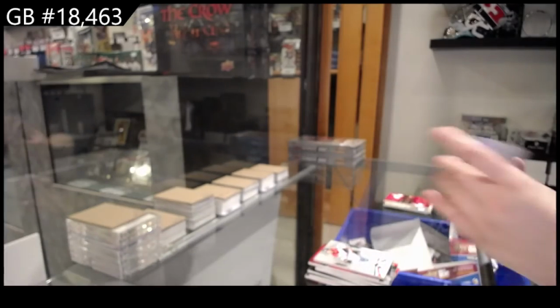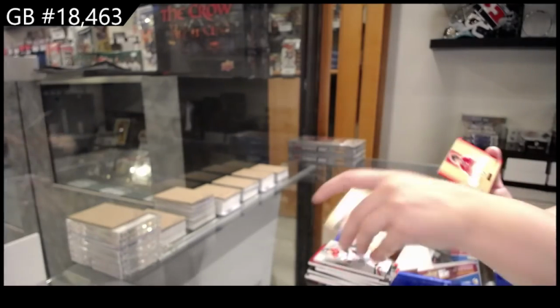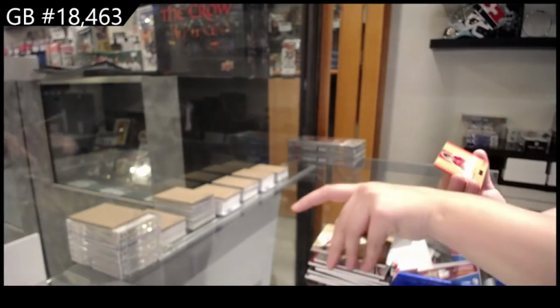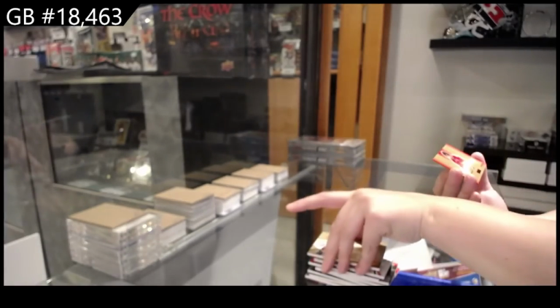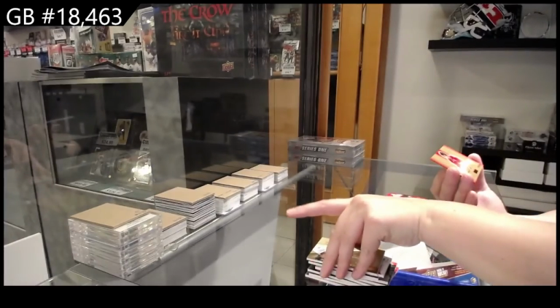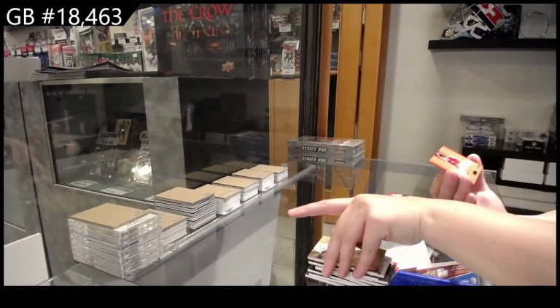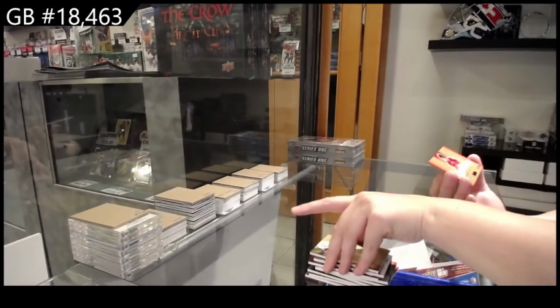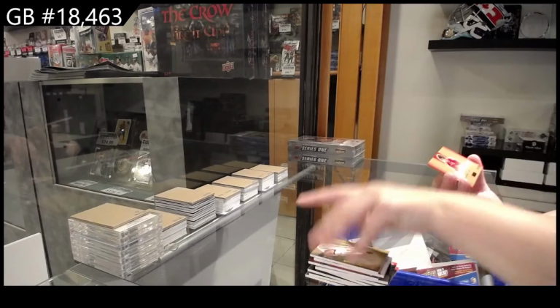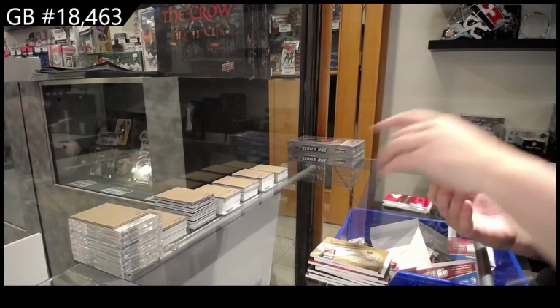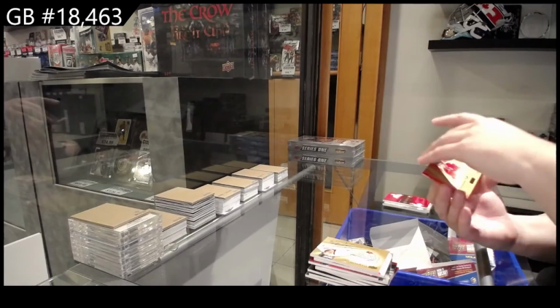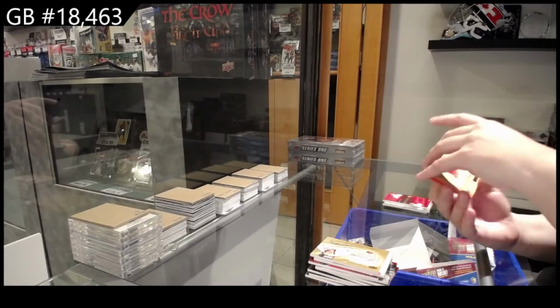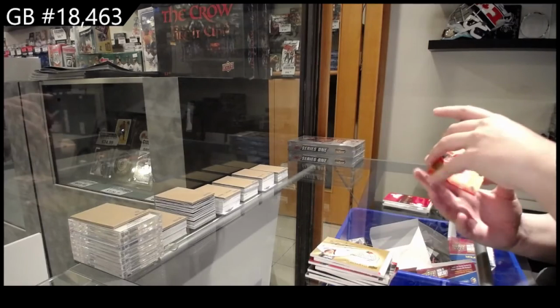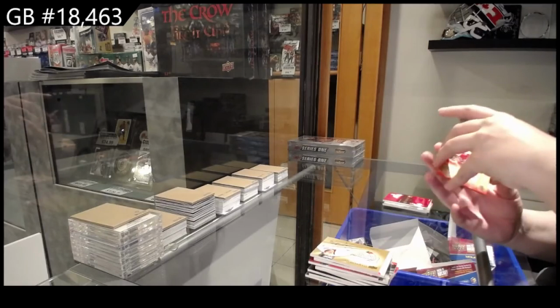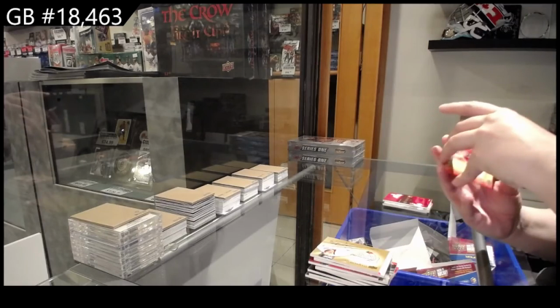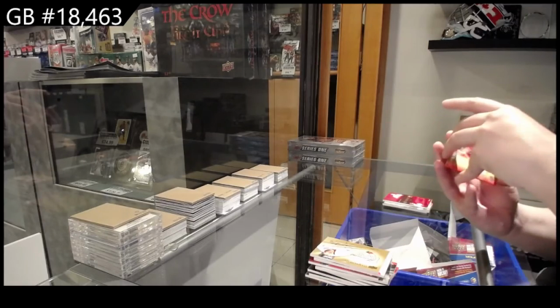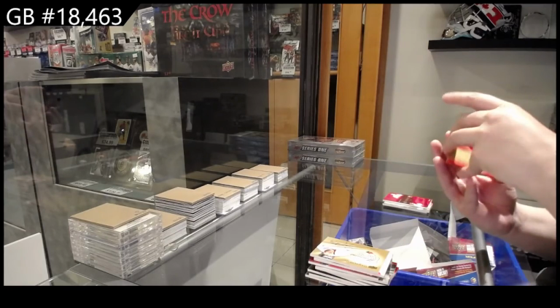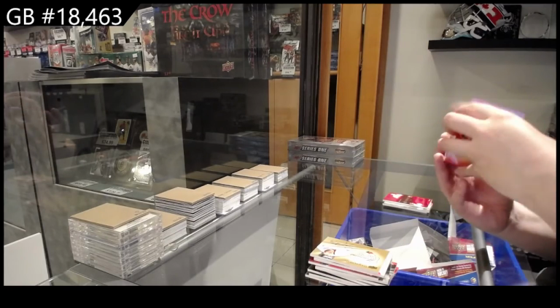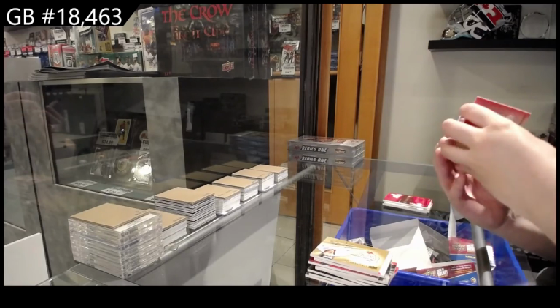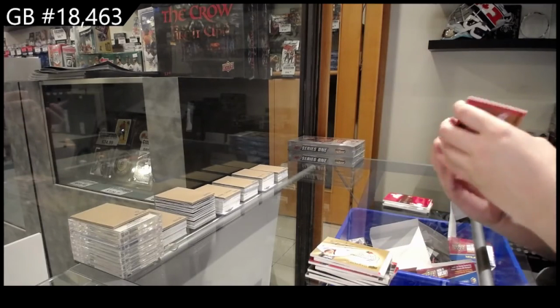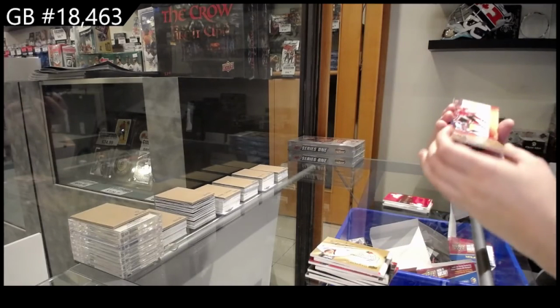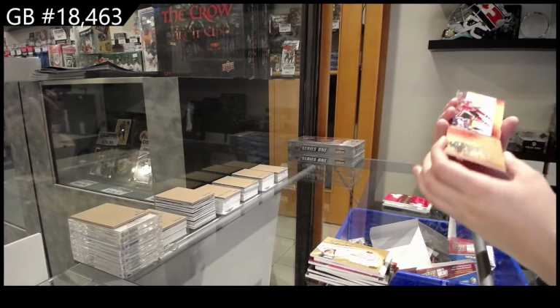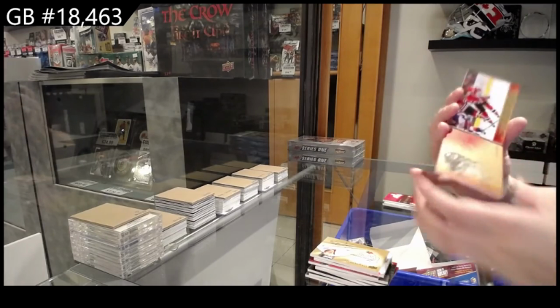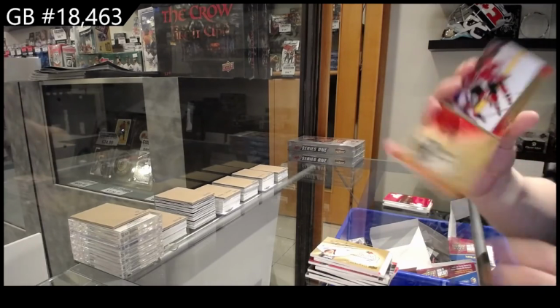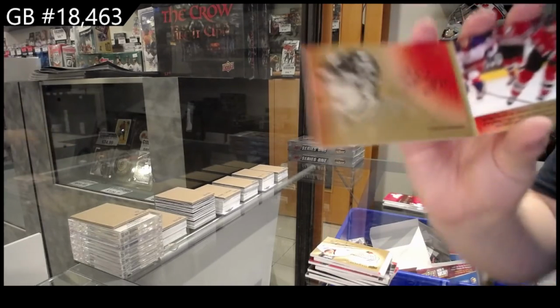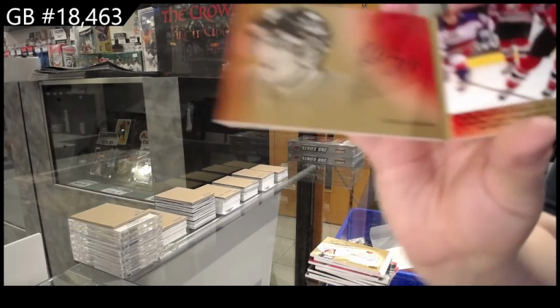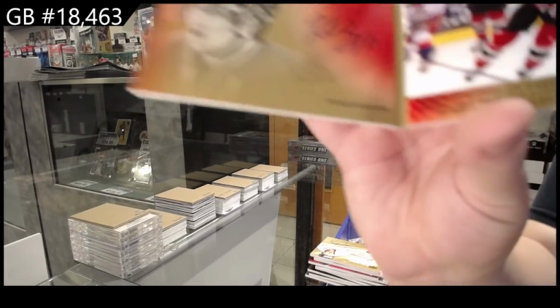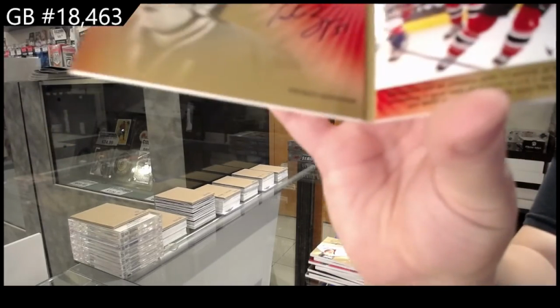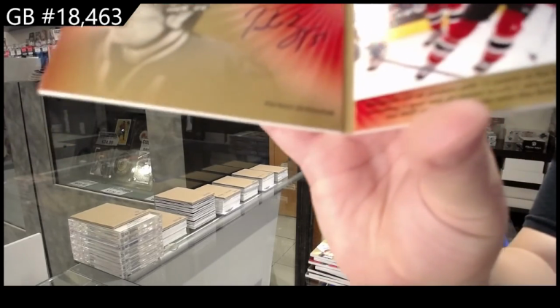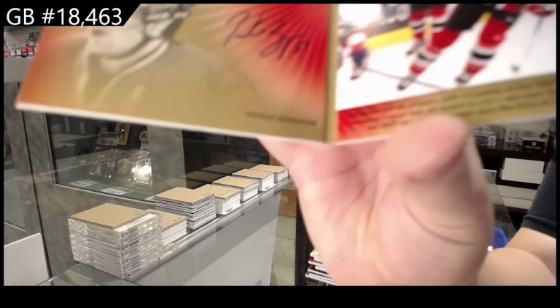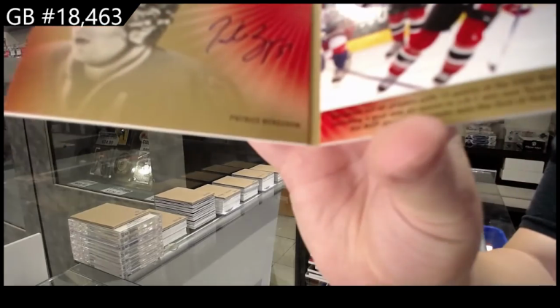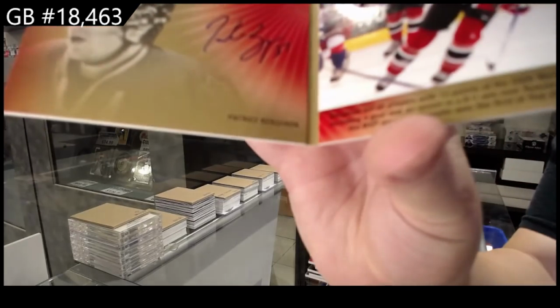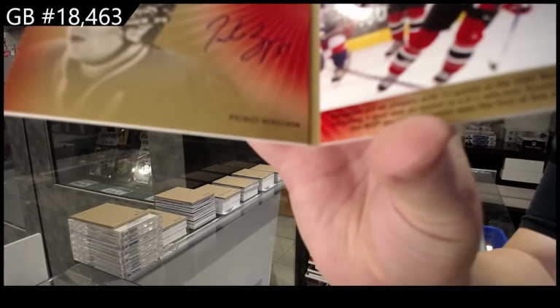Winning standard, signatures number to 25, Joe Thornton. And signature moments, booklet auto number to 25, Patrice Bergeron.